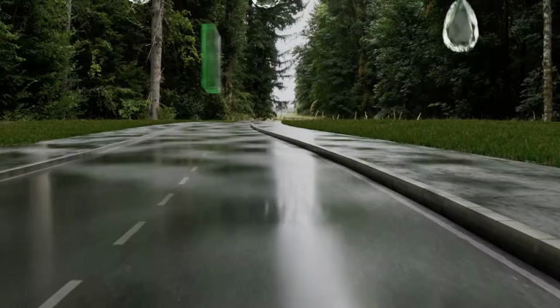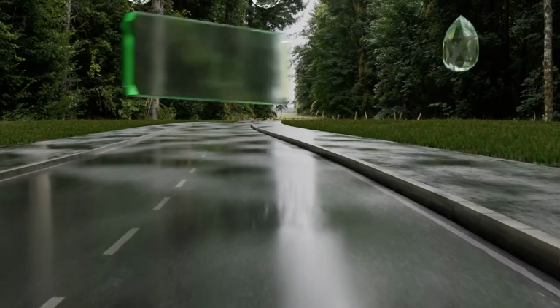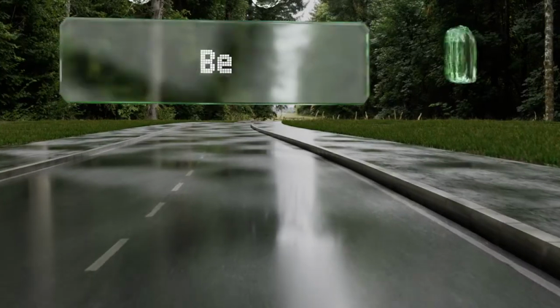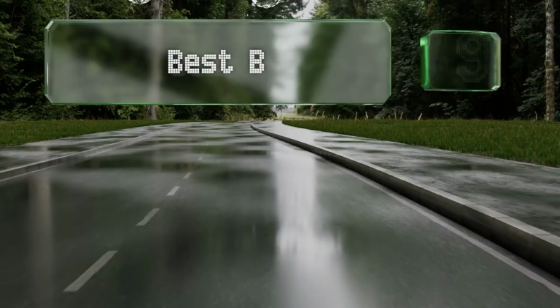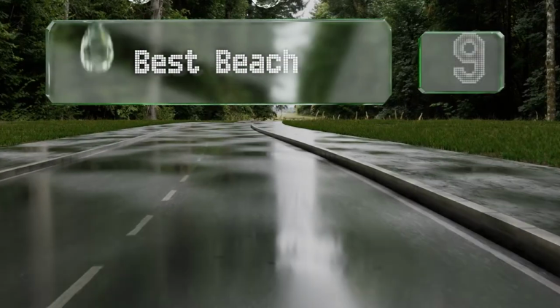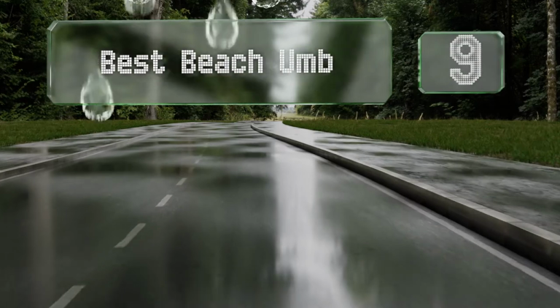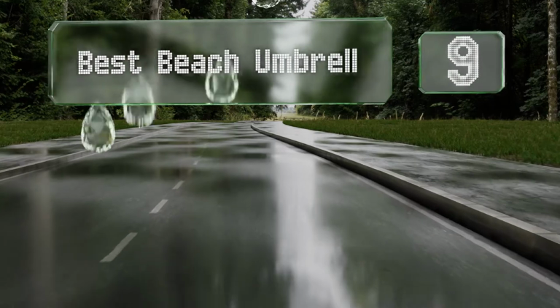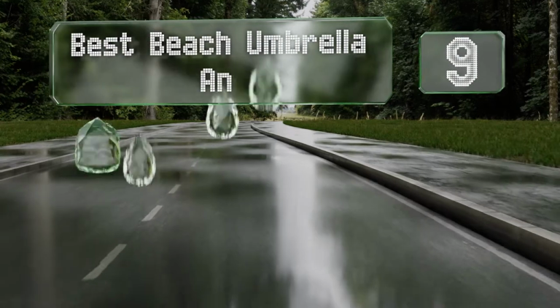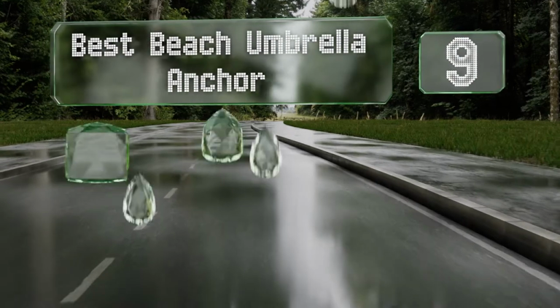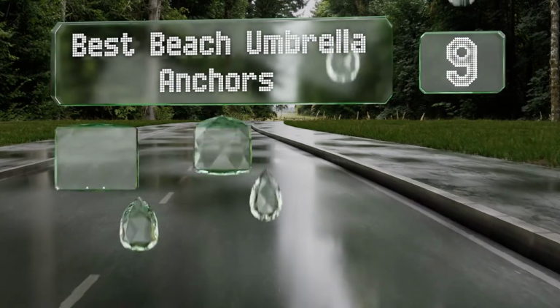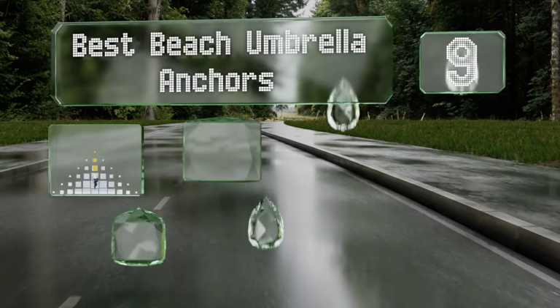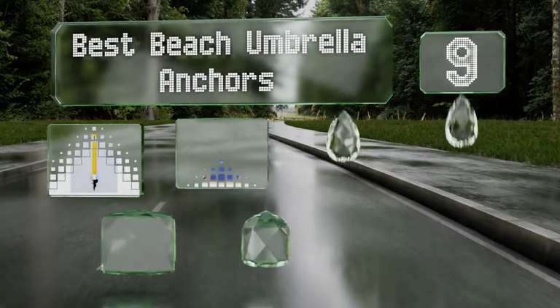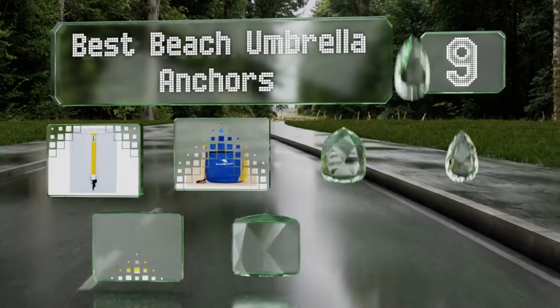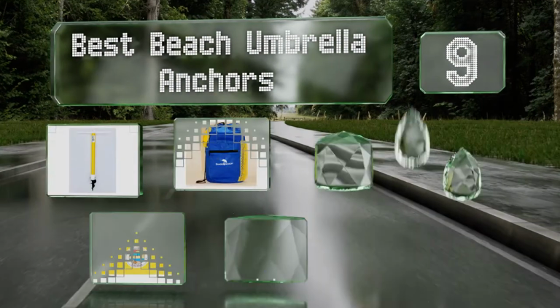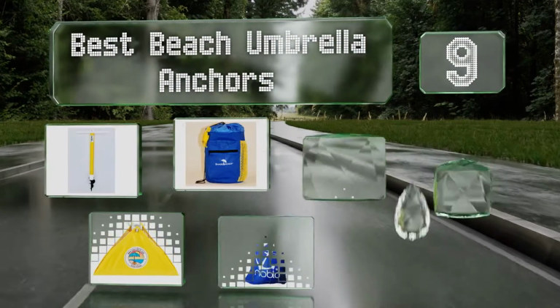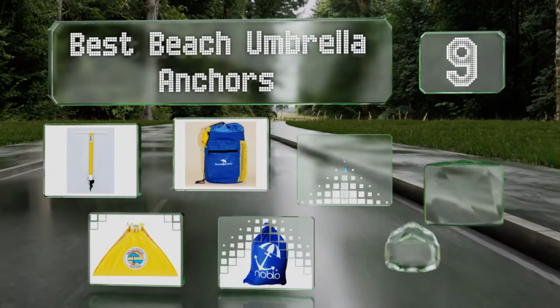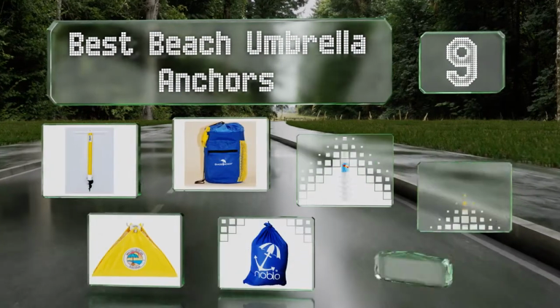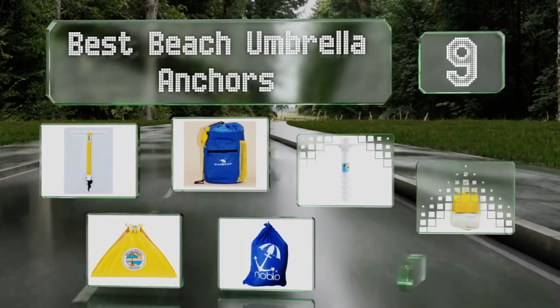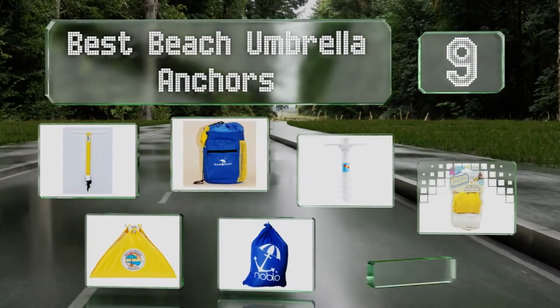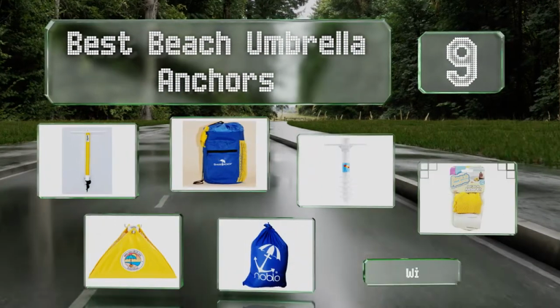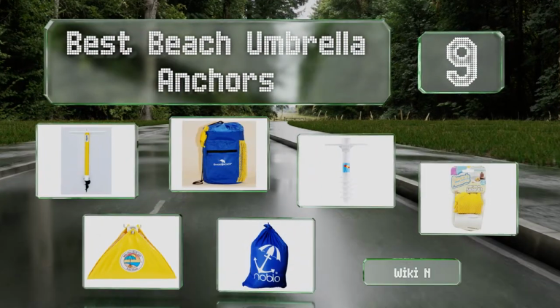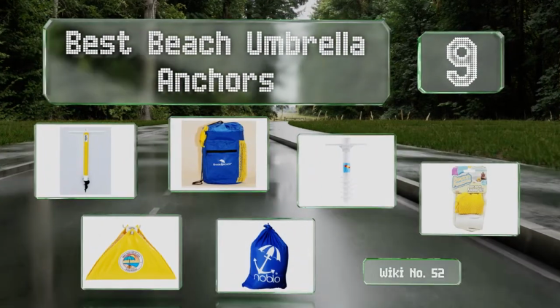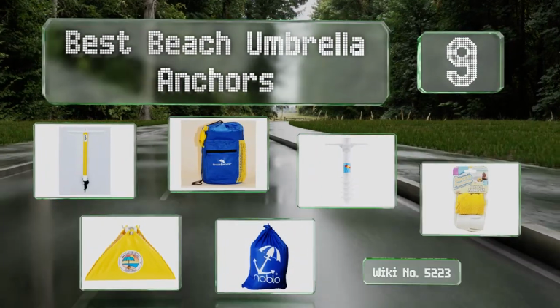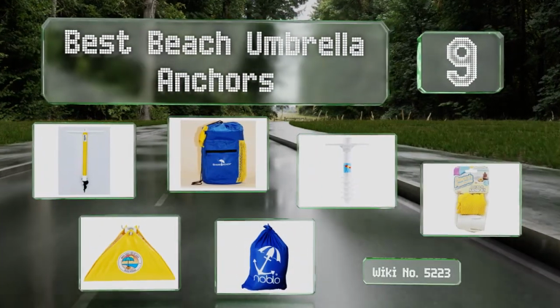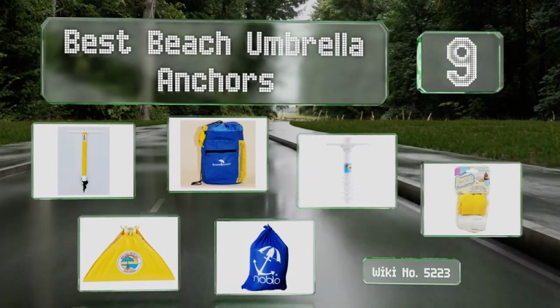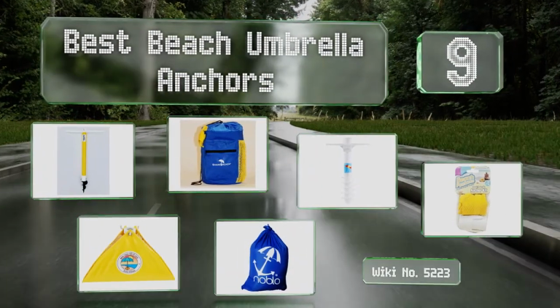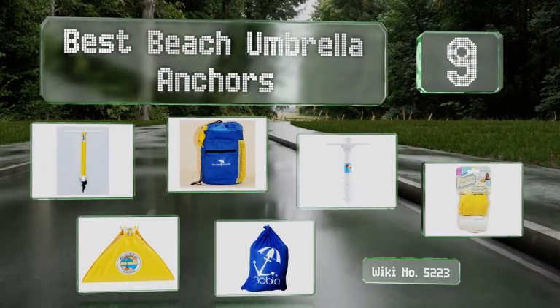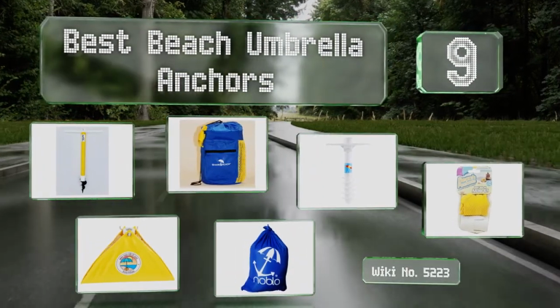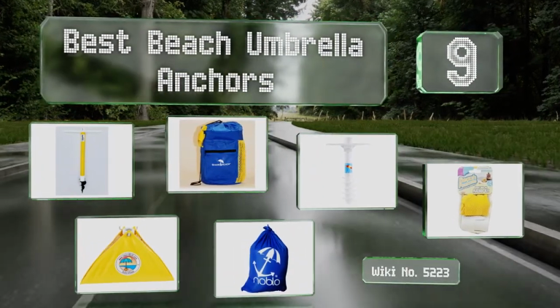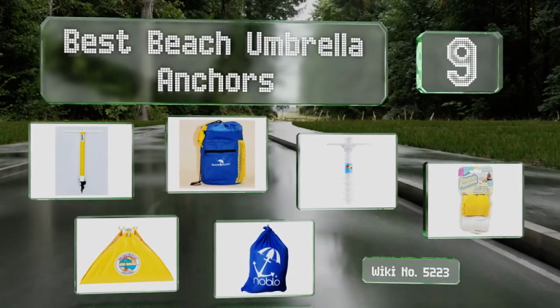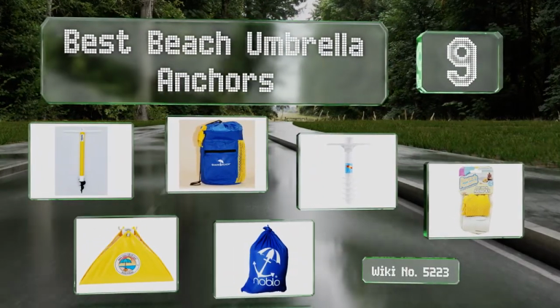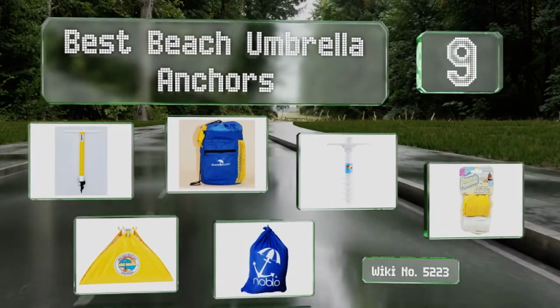EasyVid presents the nine best beach umbrella anchors. Let's get started with the list.